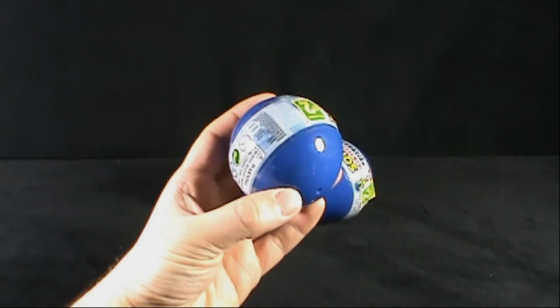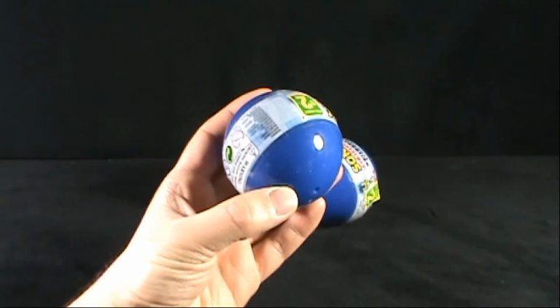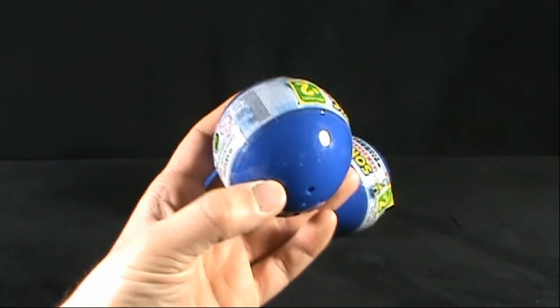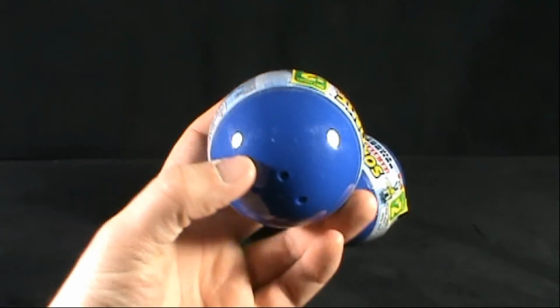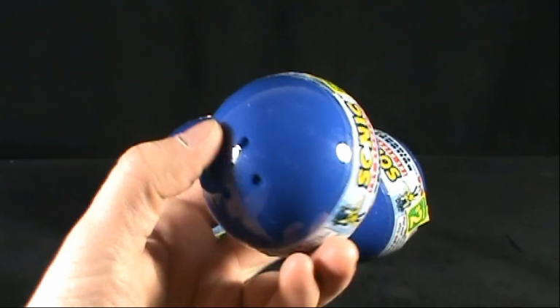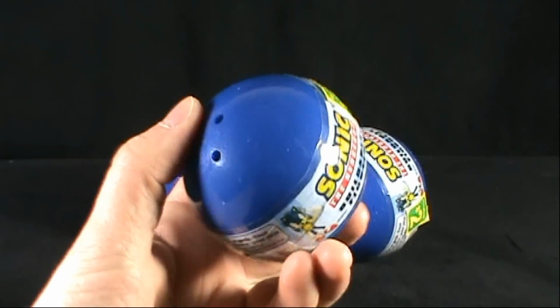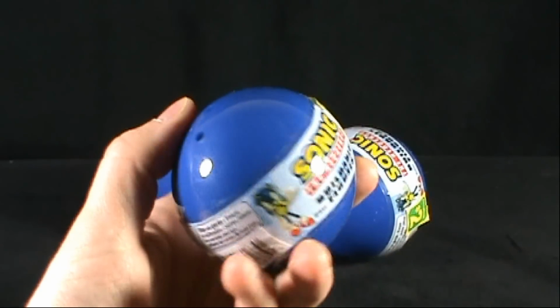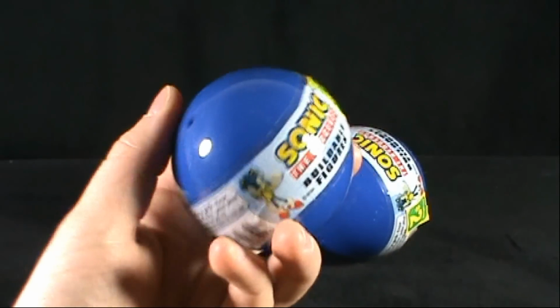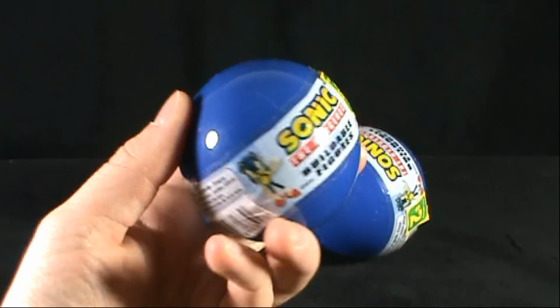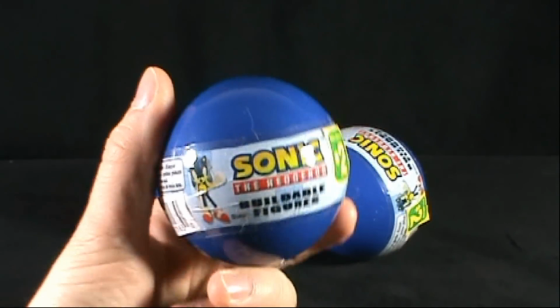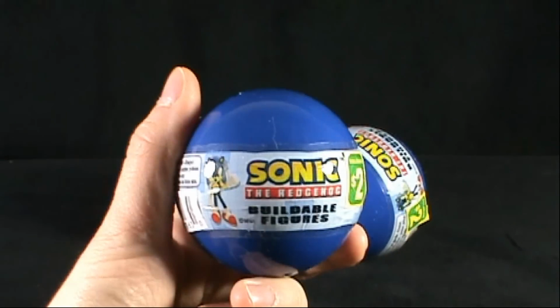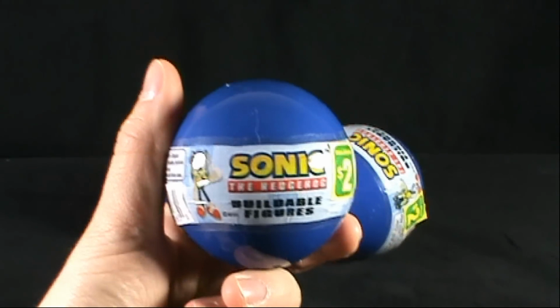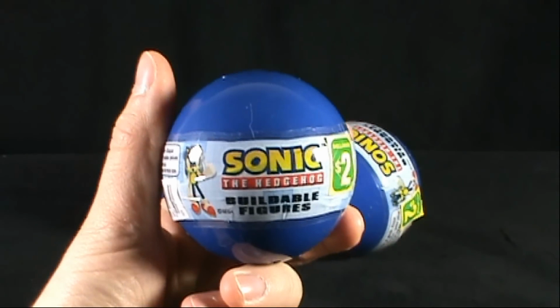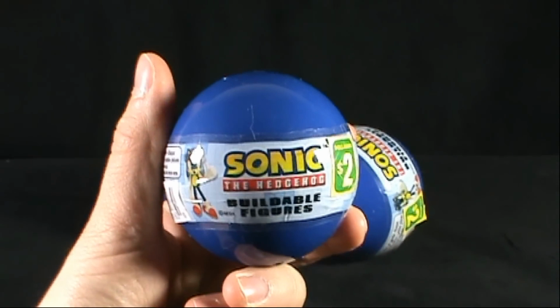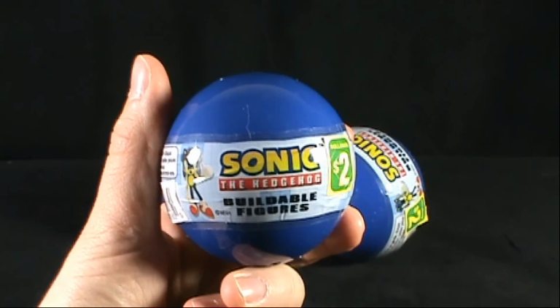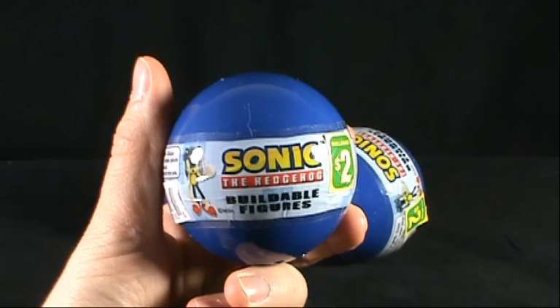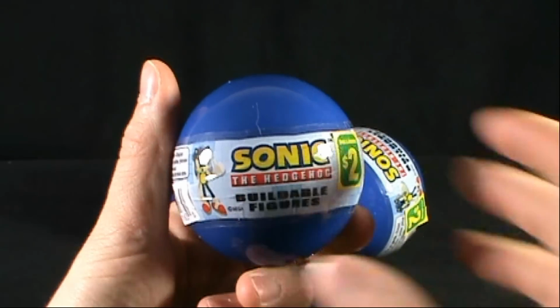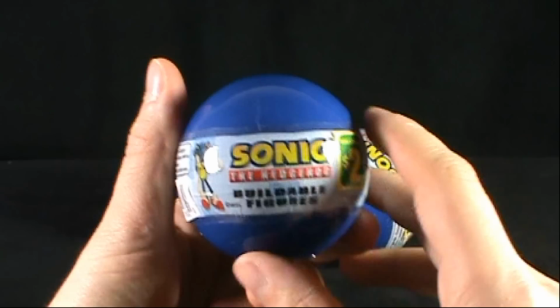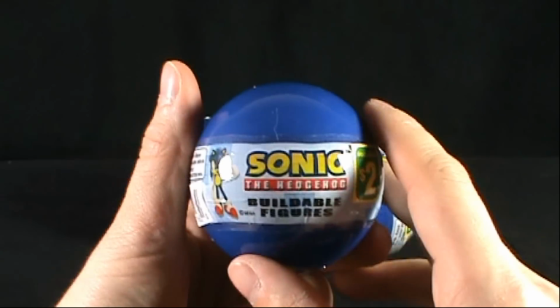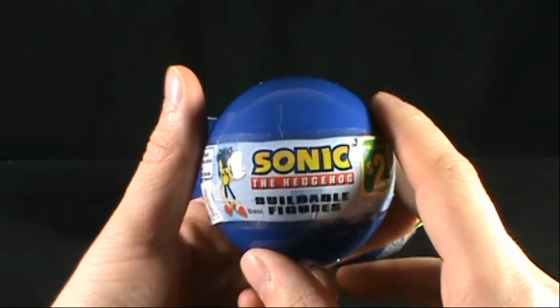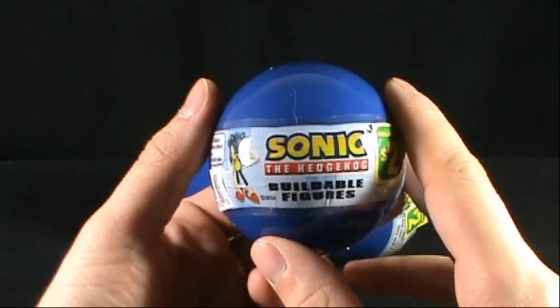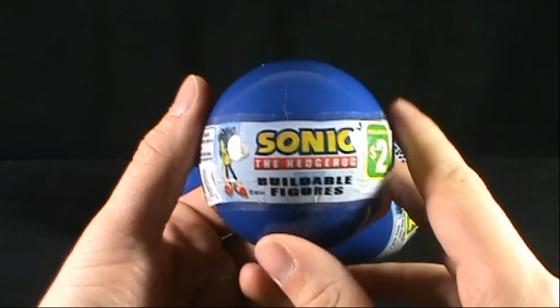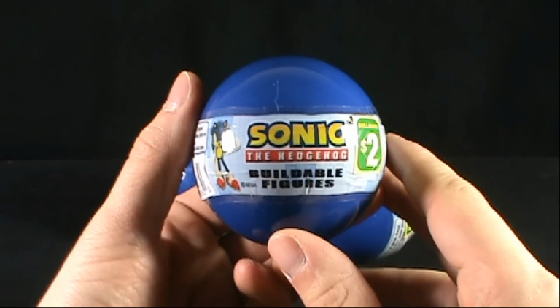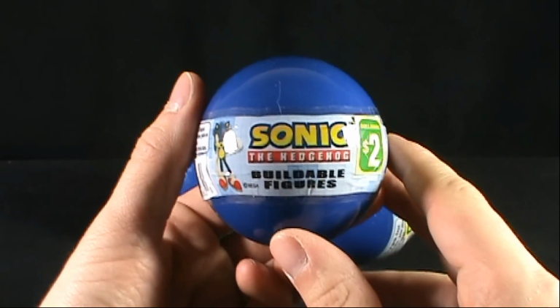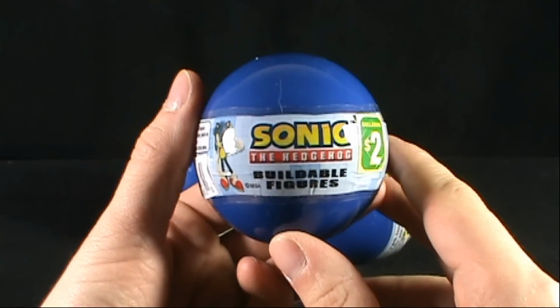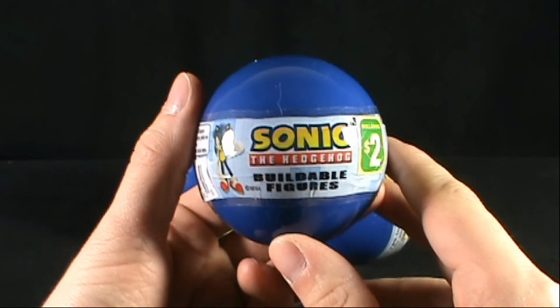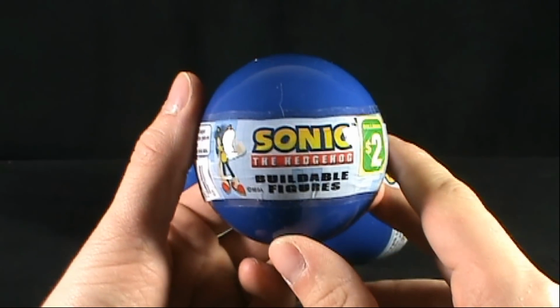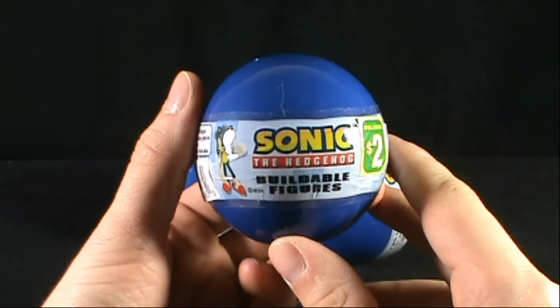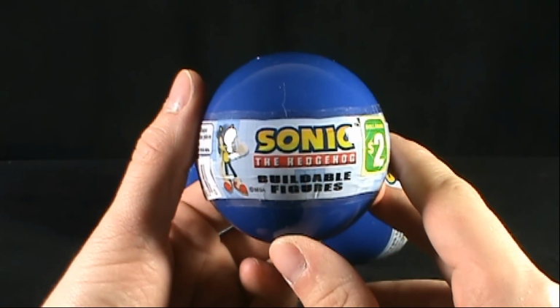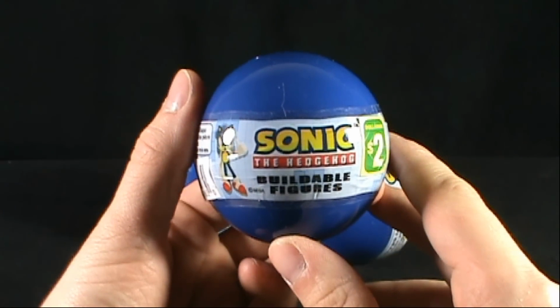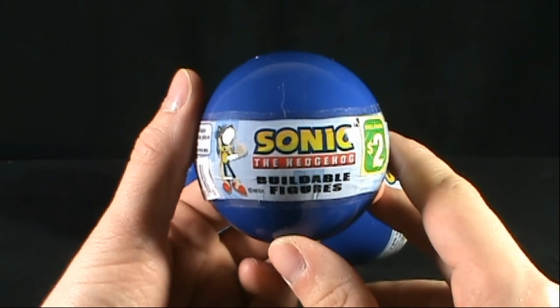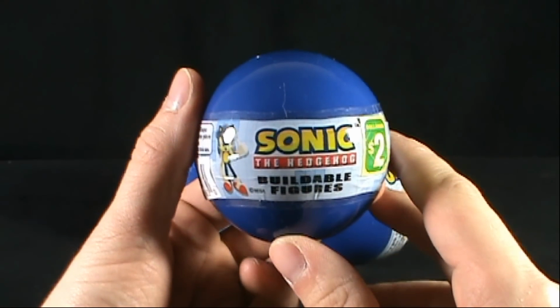Today's collectible spot — turn it around — we're having a look at the Sonic the Hedgehog buildable figures.